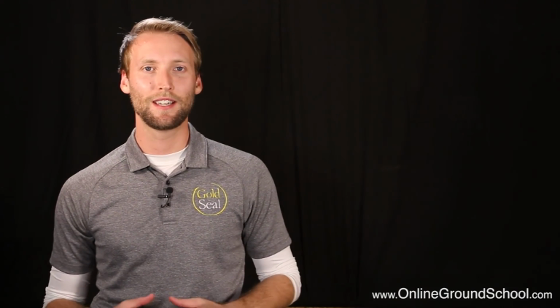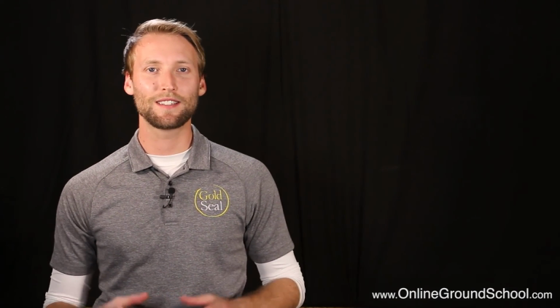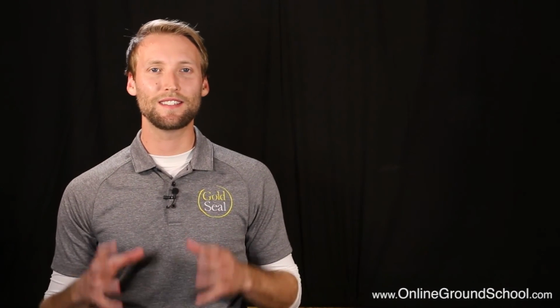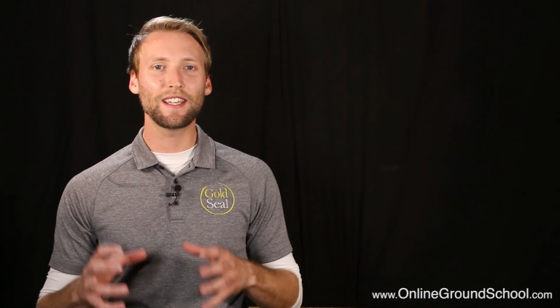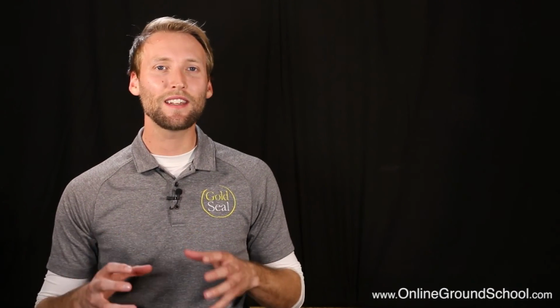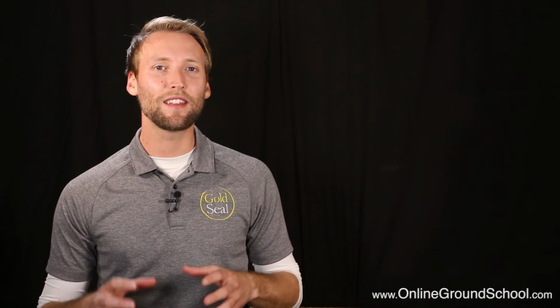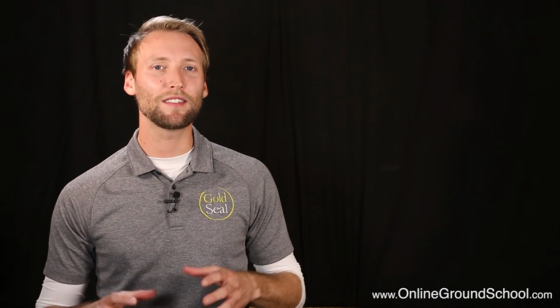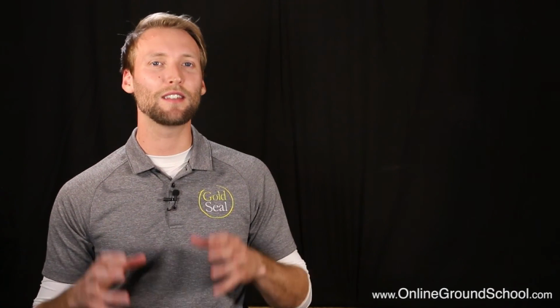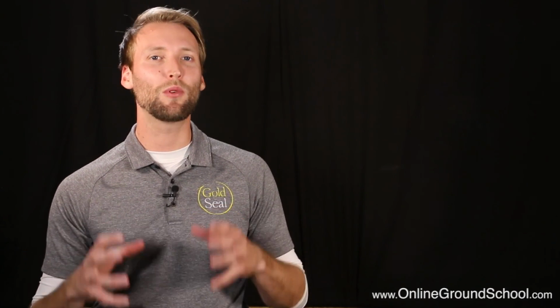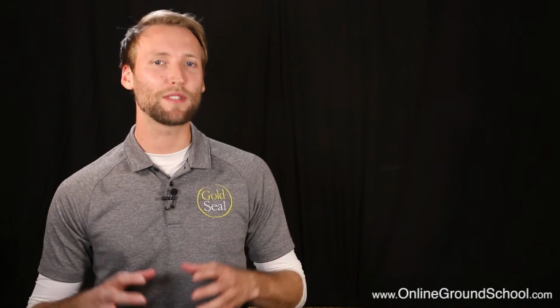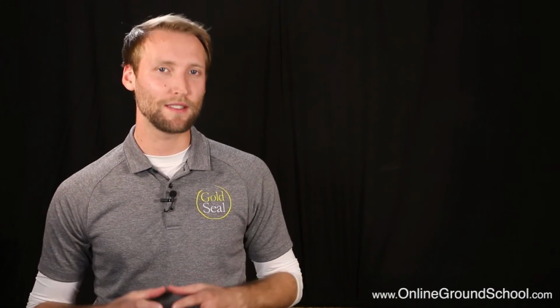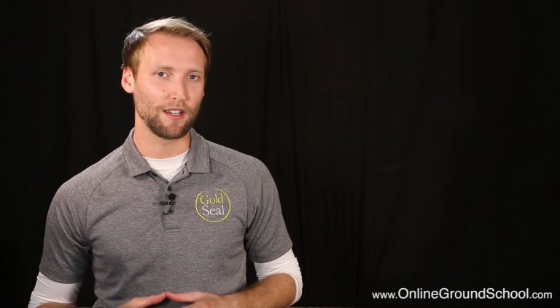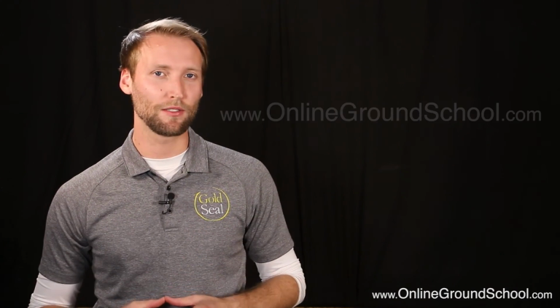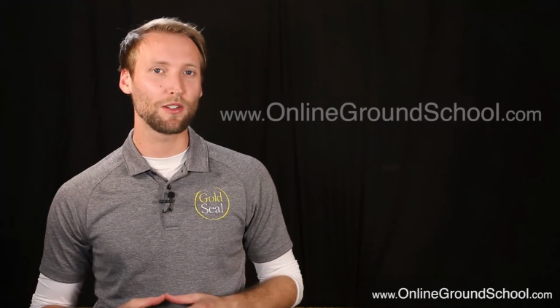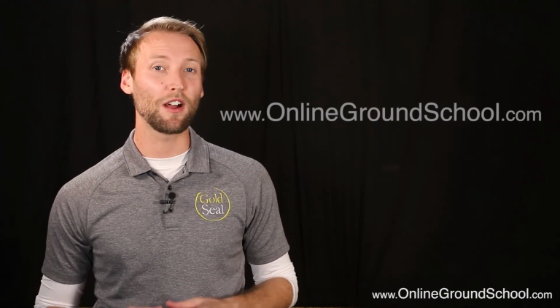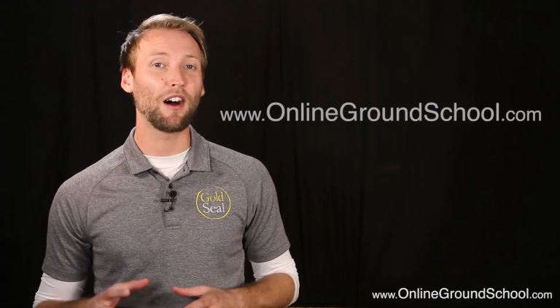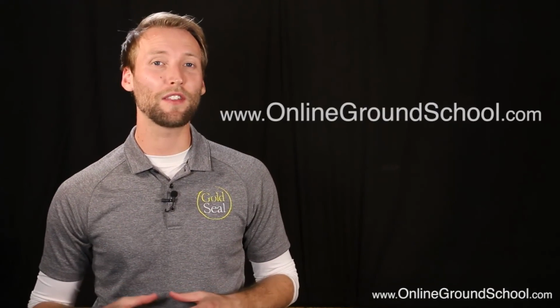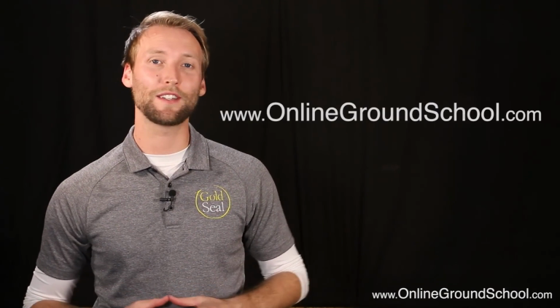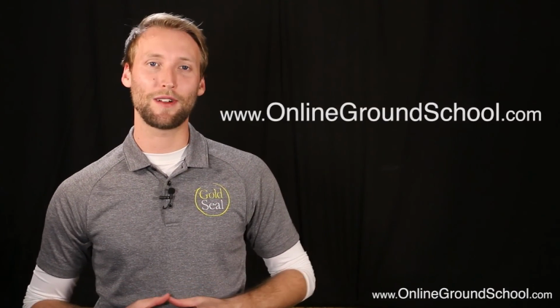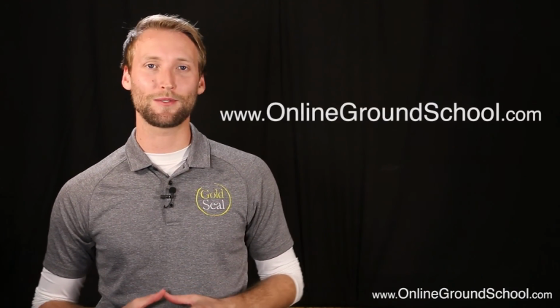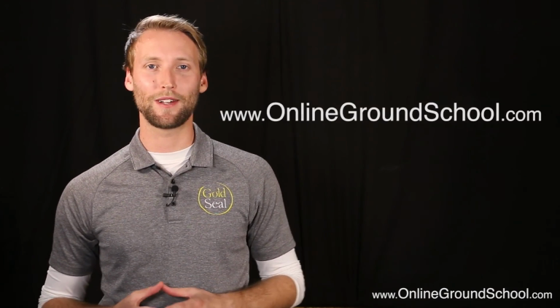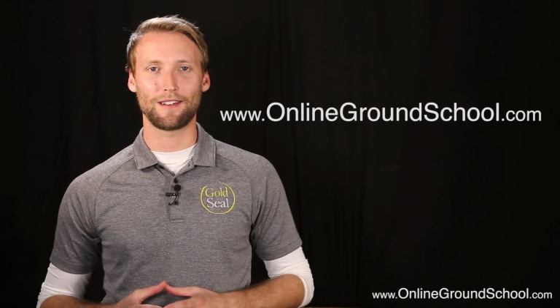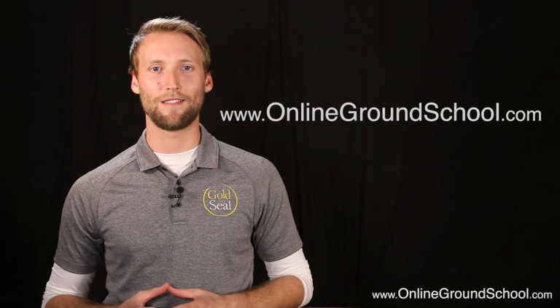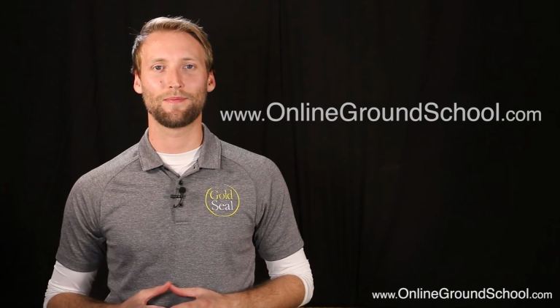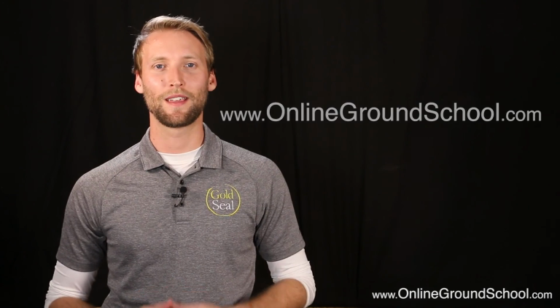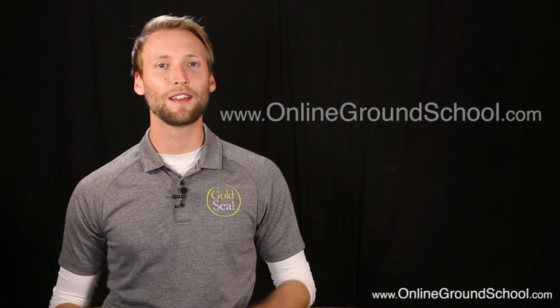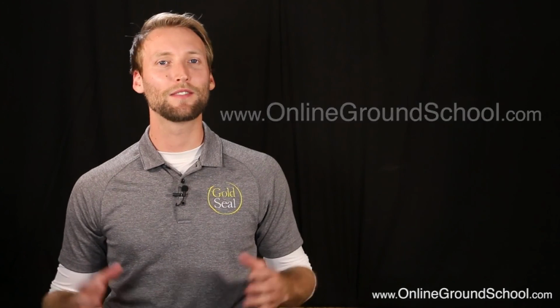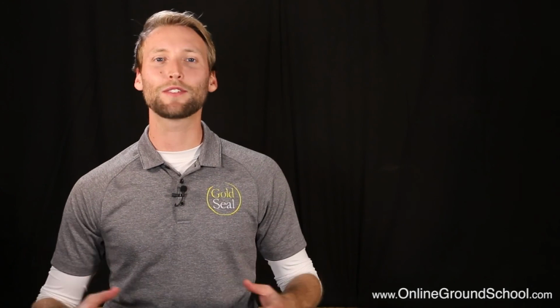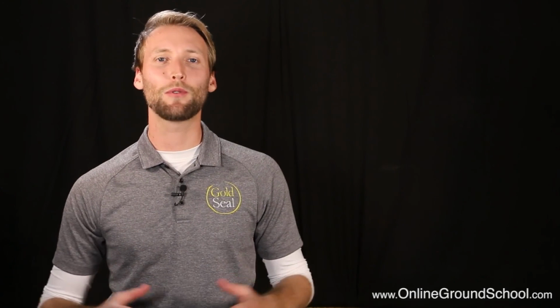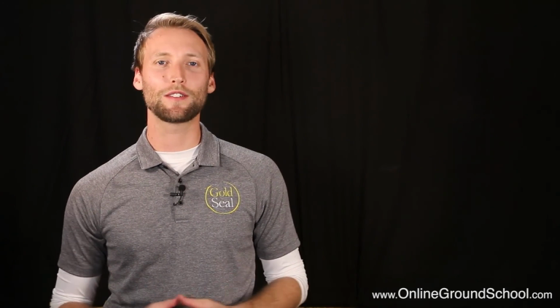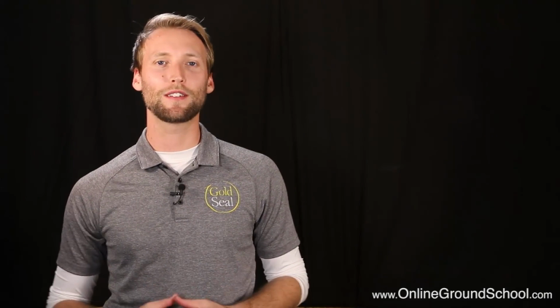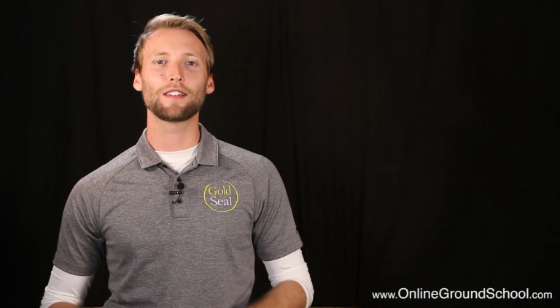To dig into this in more detail, go to OnlineGroundSchool.com. Thanks for watching.